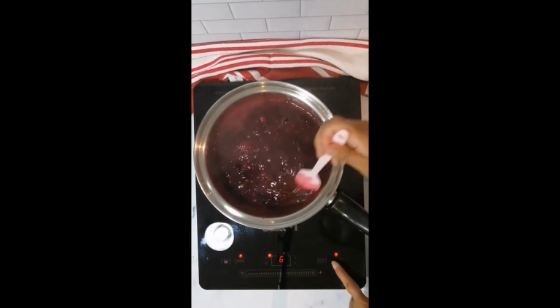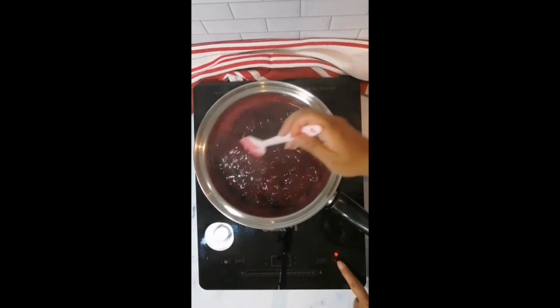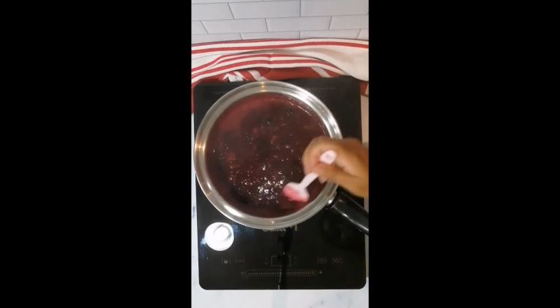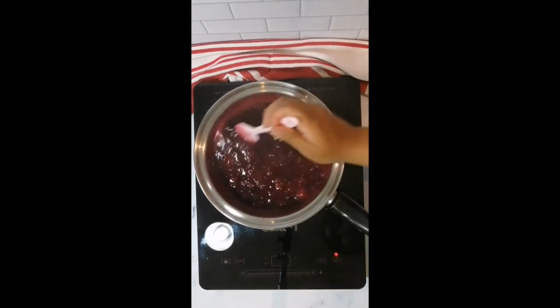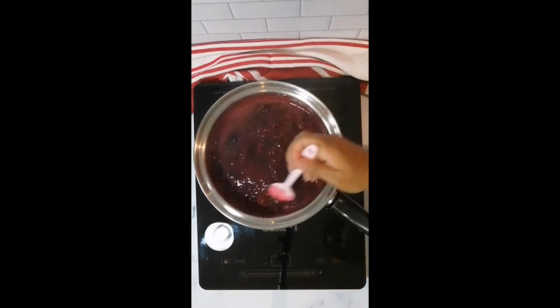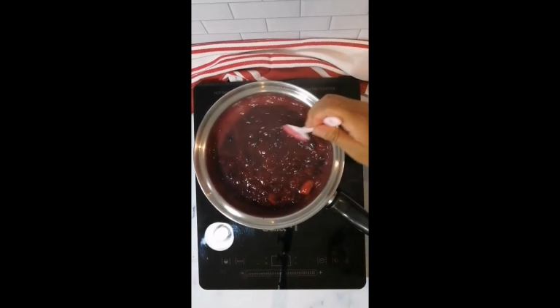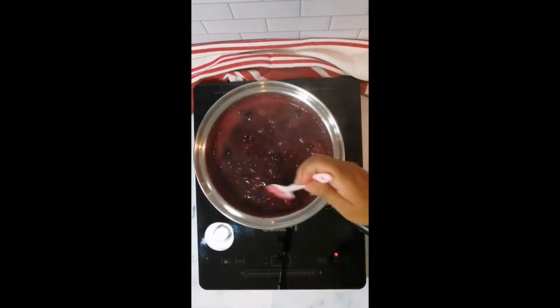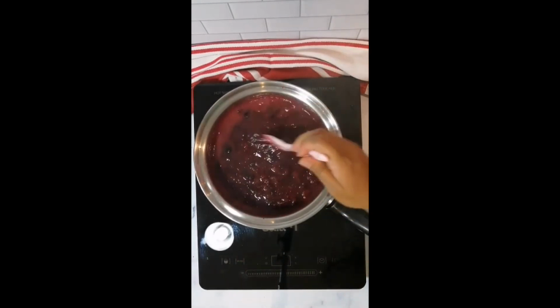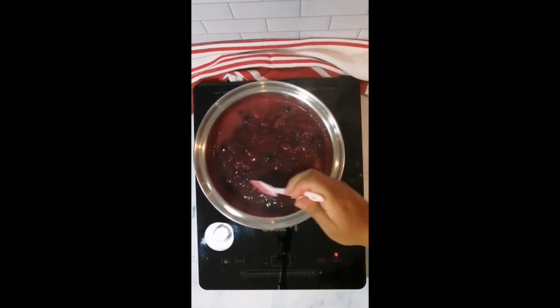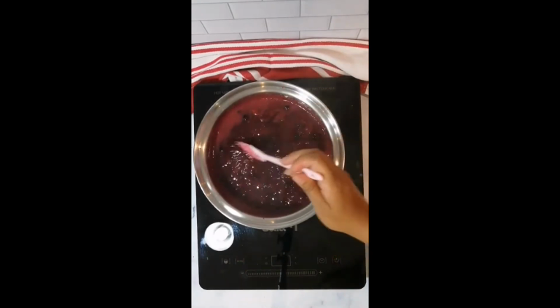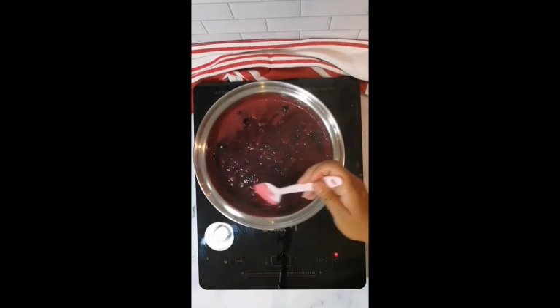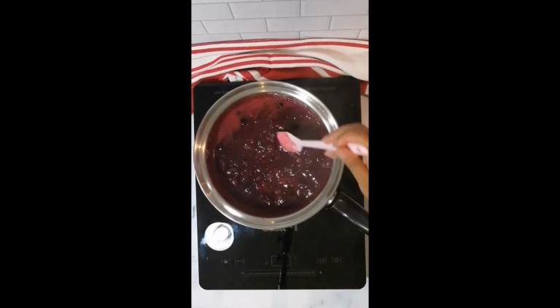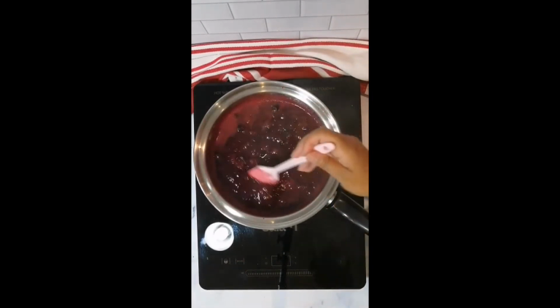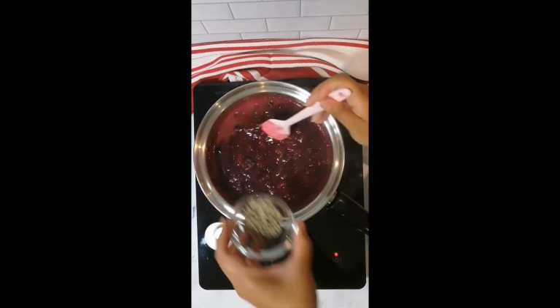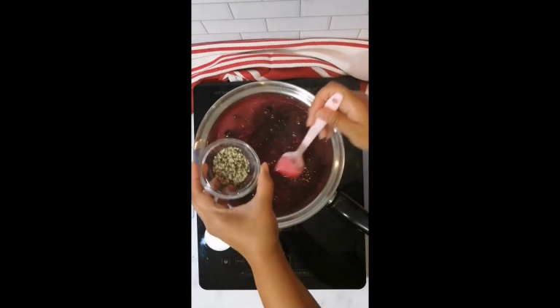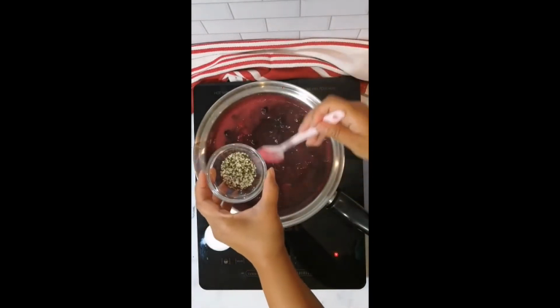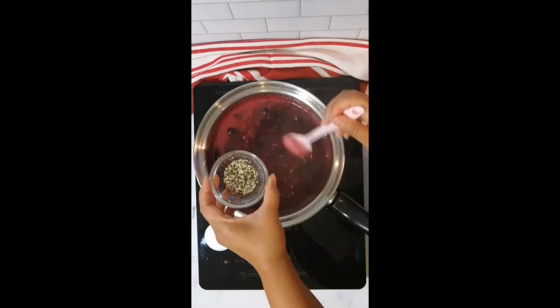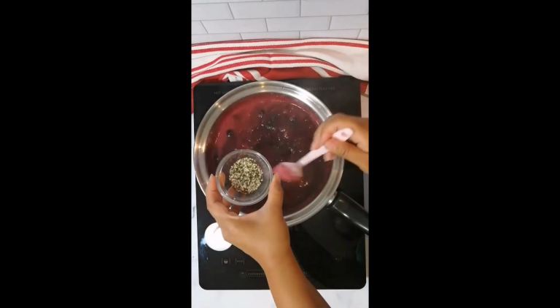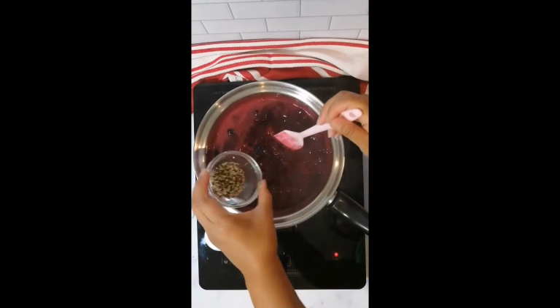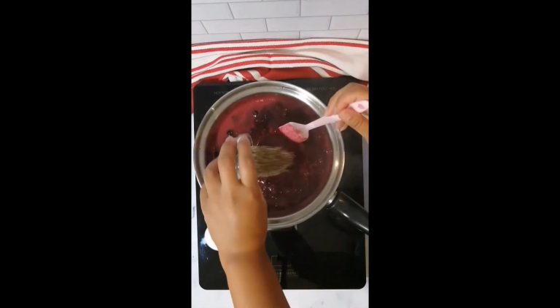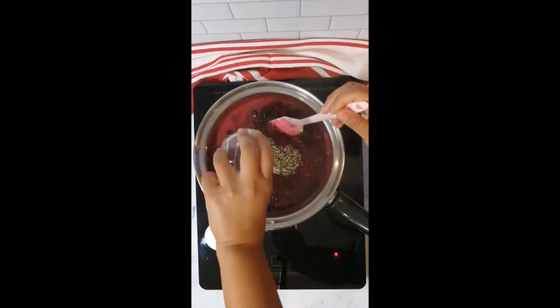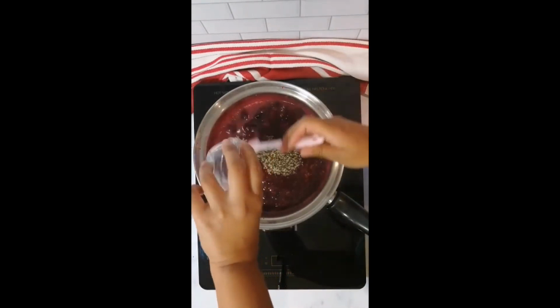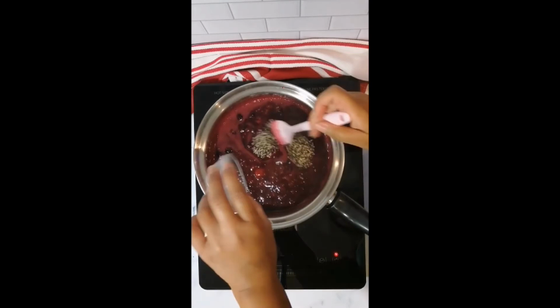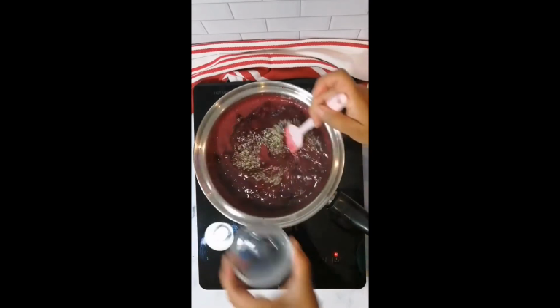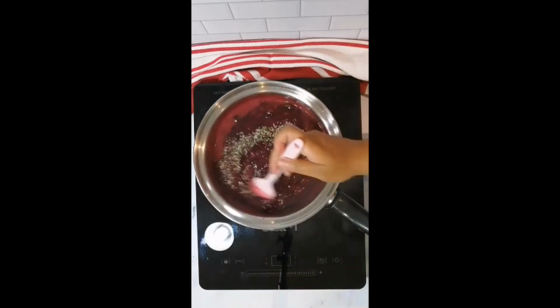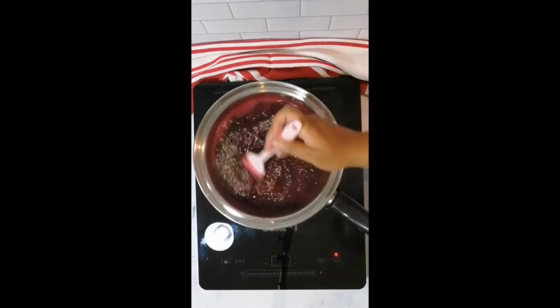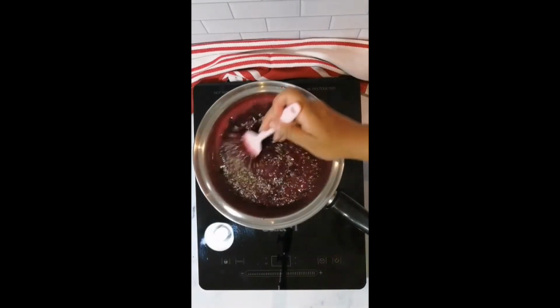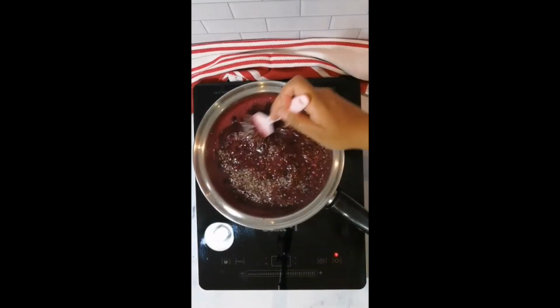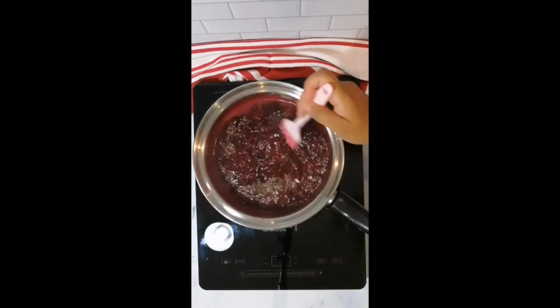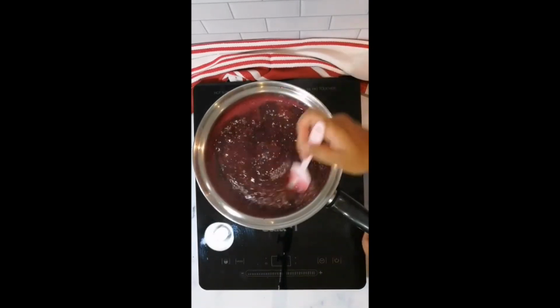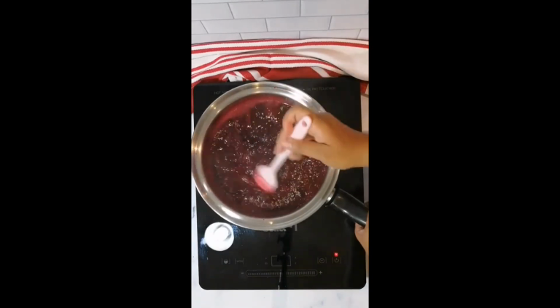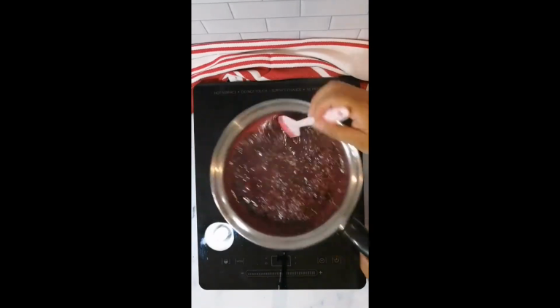Turn off the heat and add in your chia seeds. Stir that in and let it cool in the refrigerator.